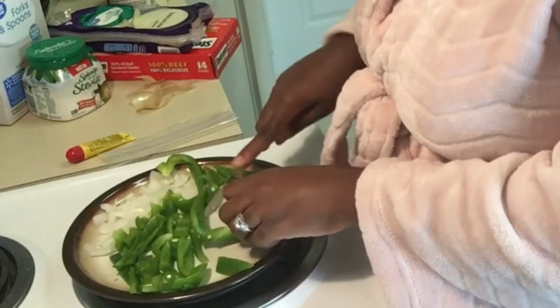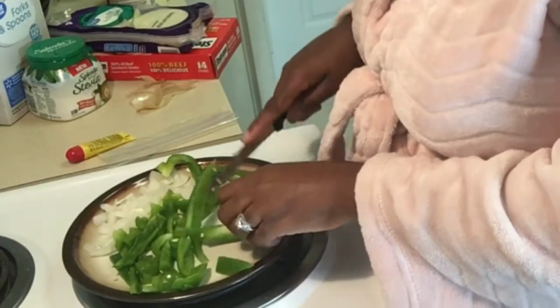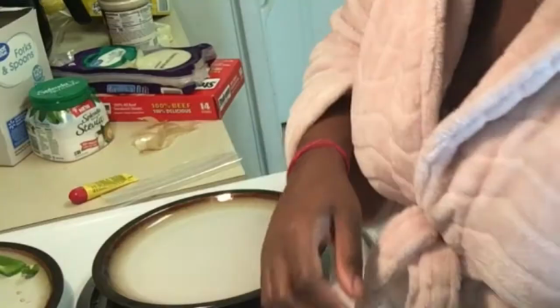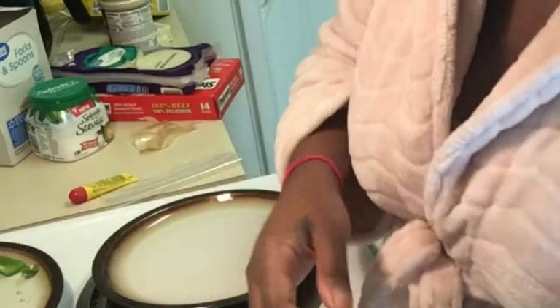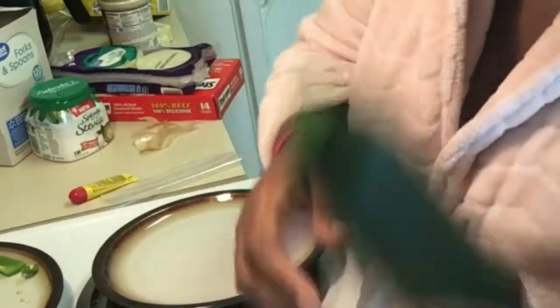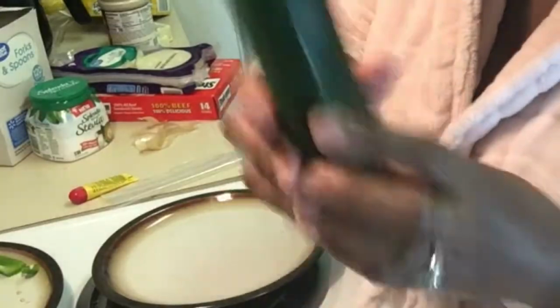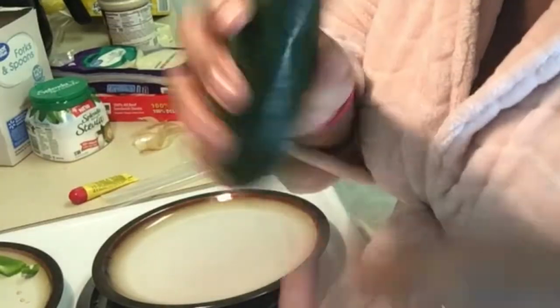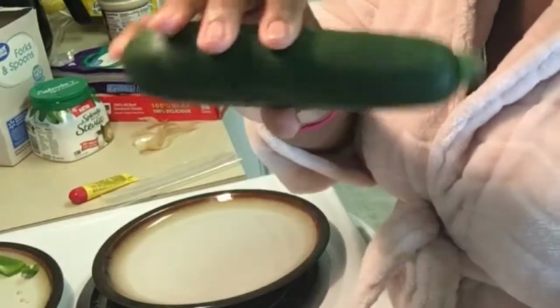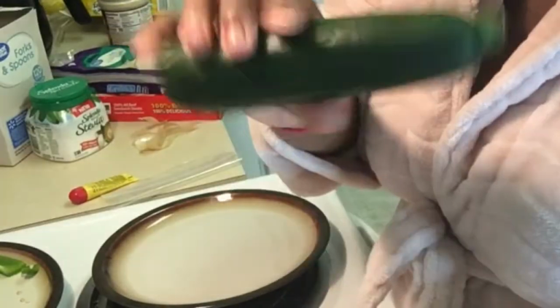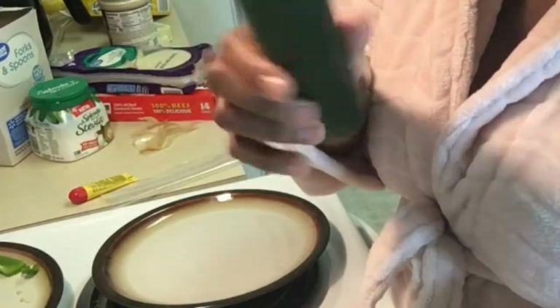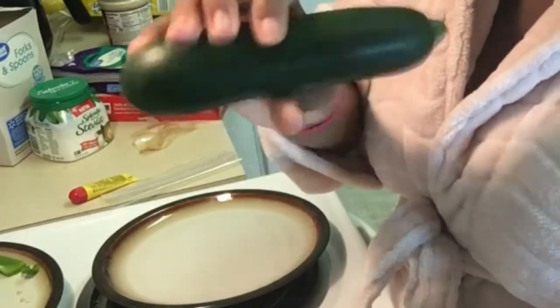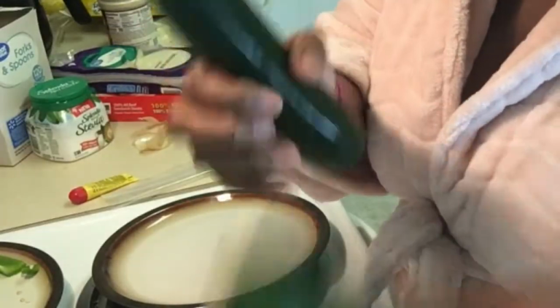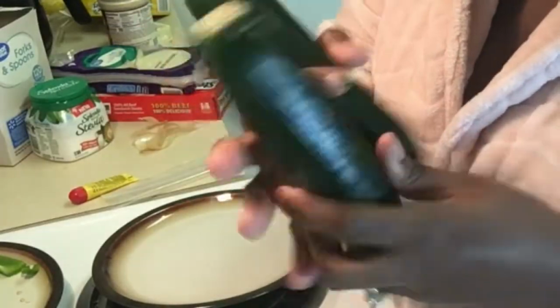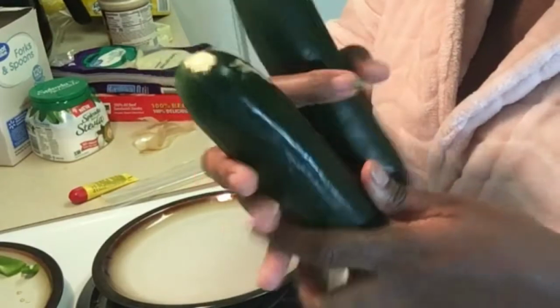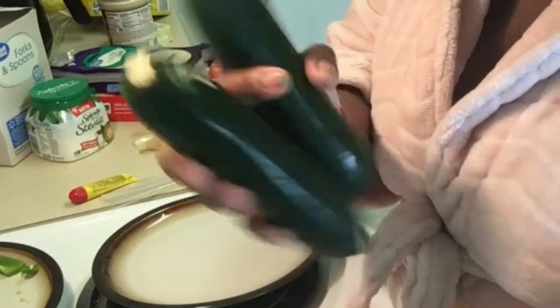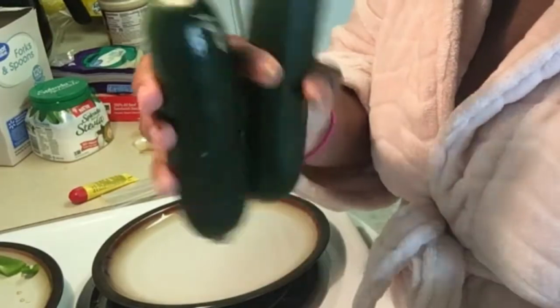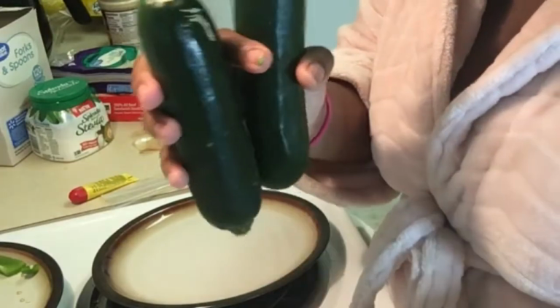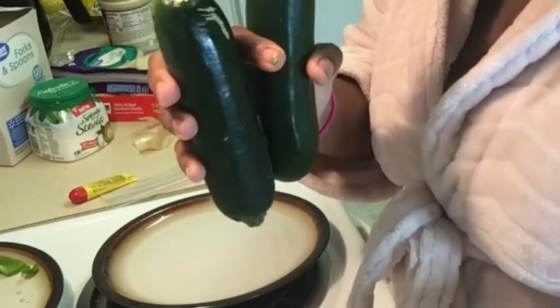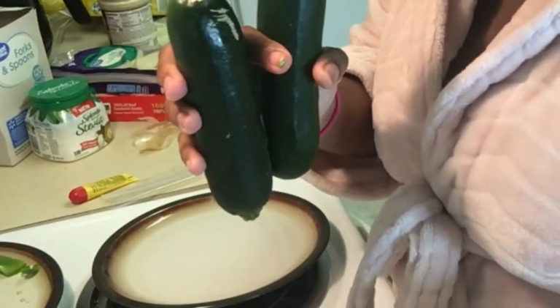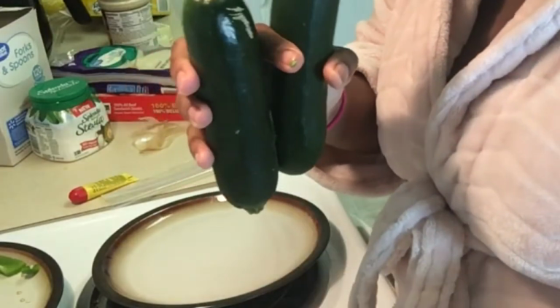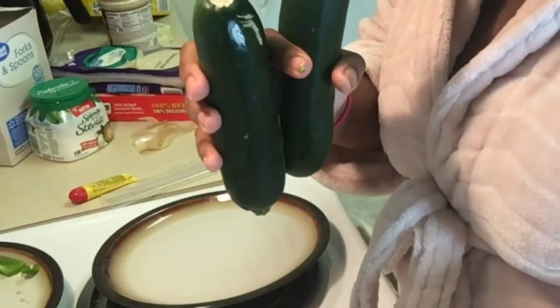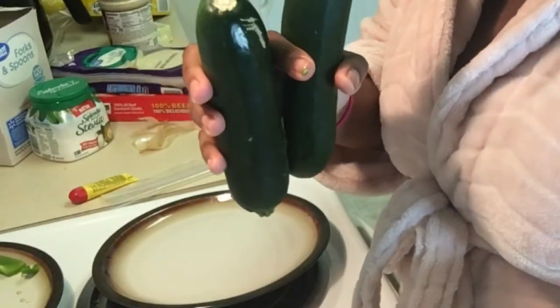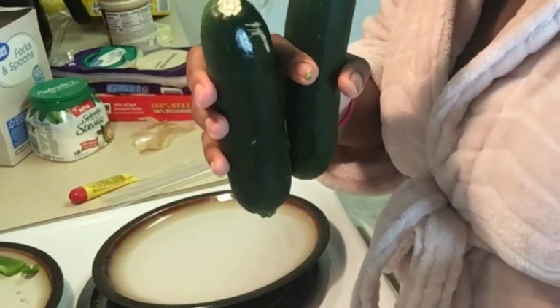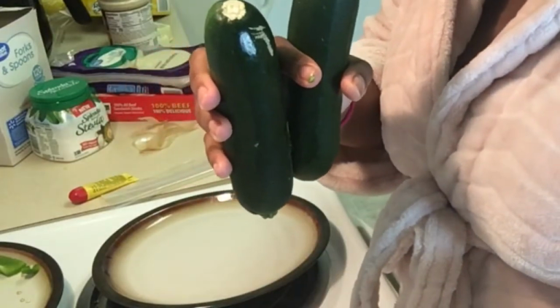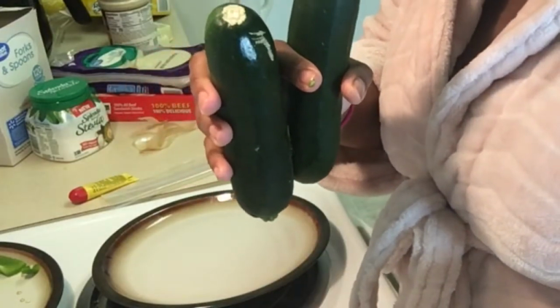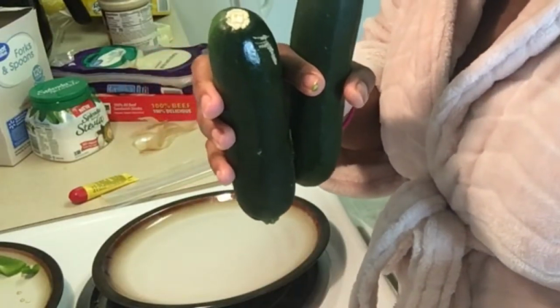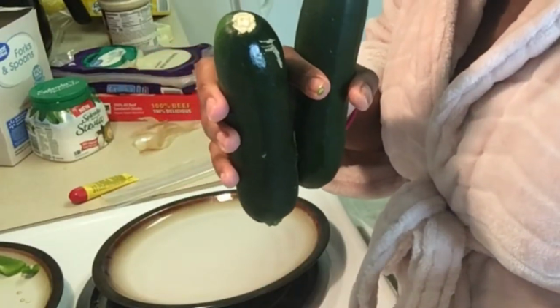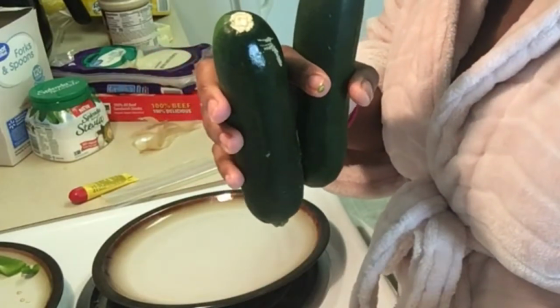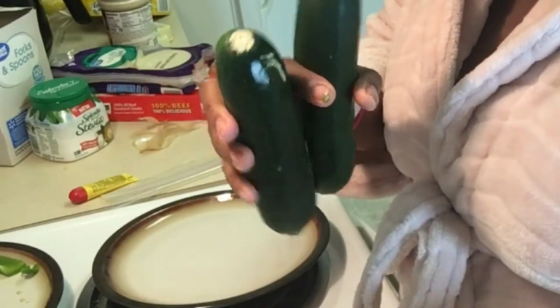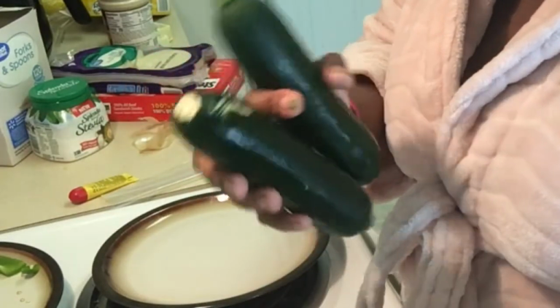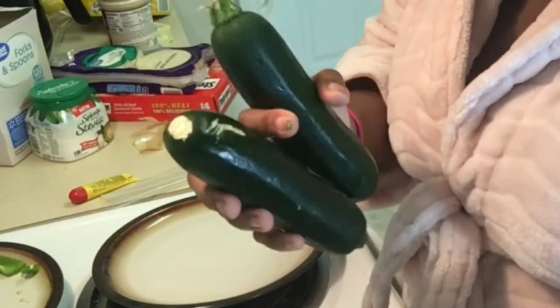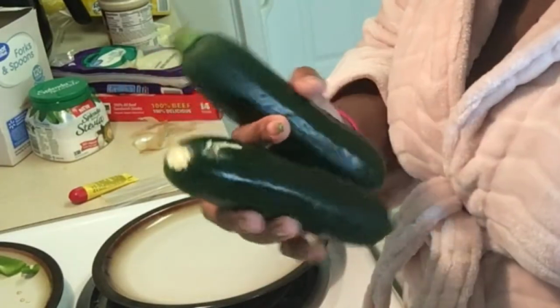I'm gonna wash off these zucchinis first and I'll be right back.